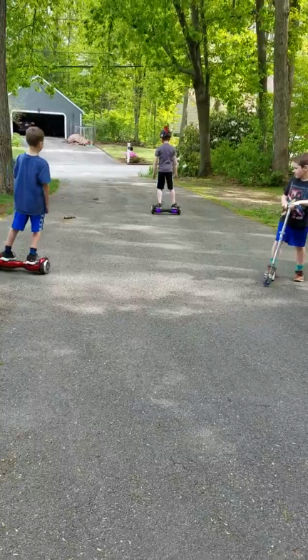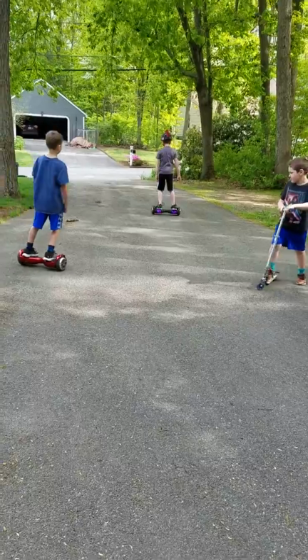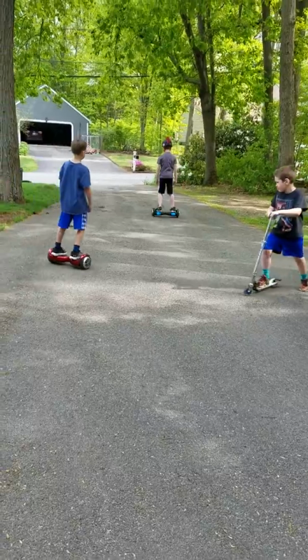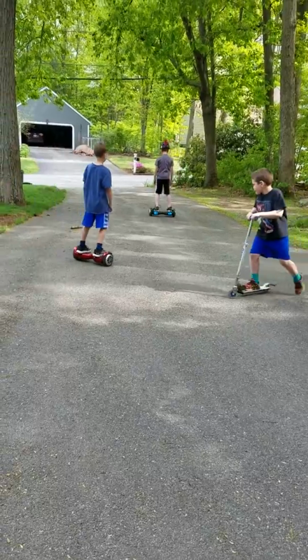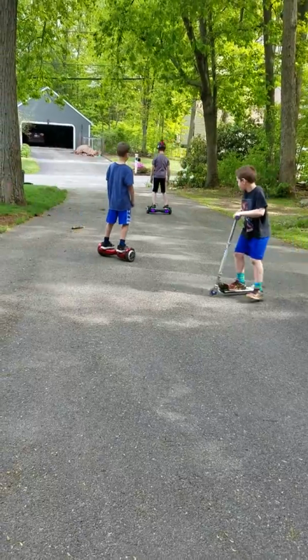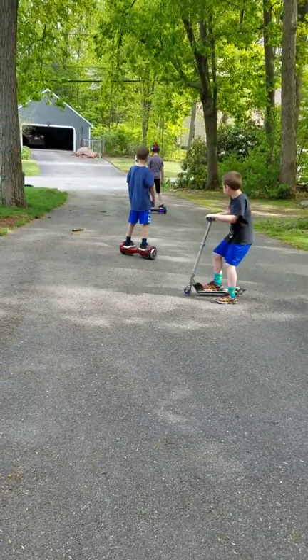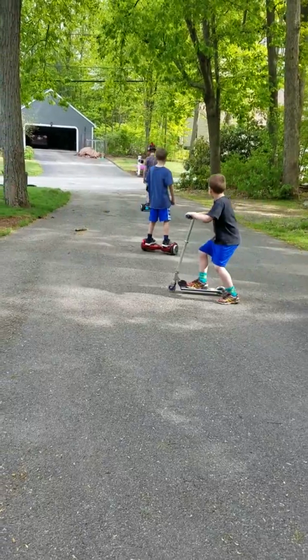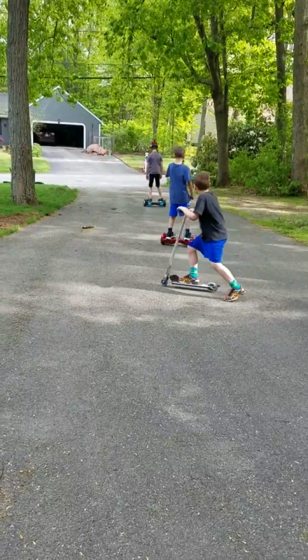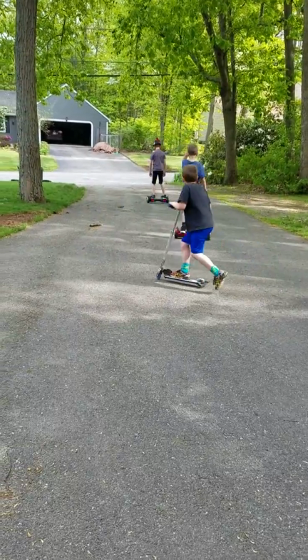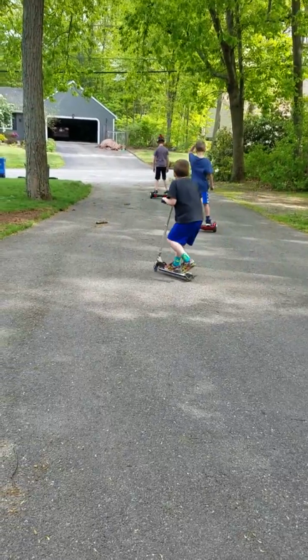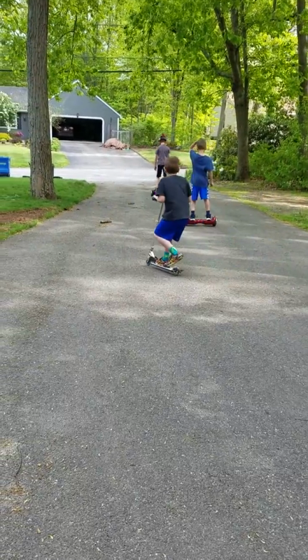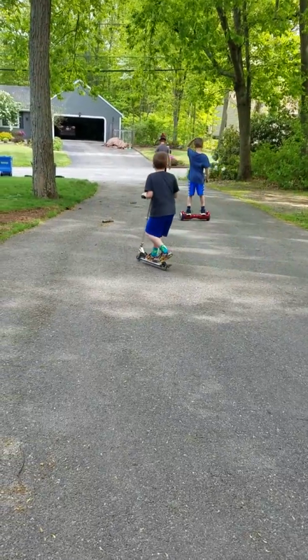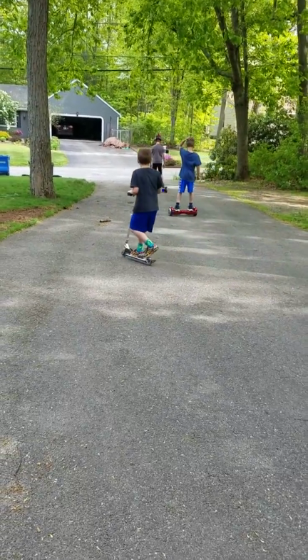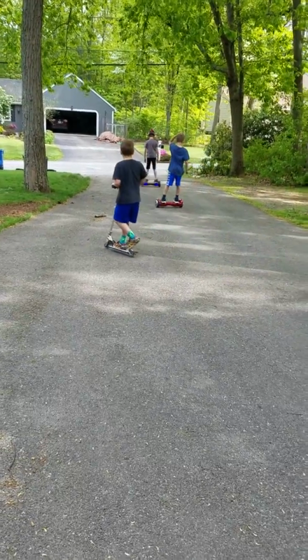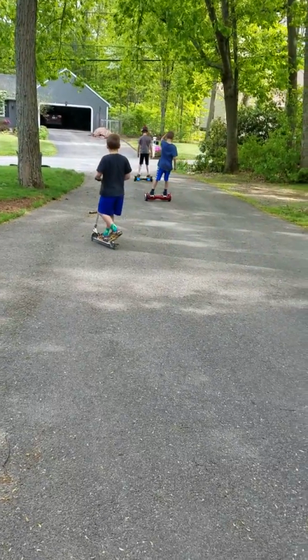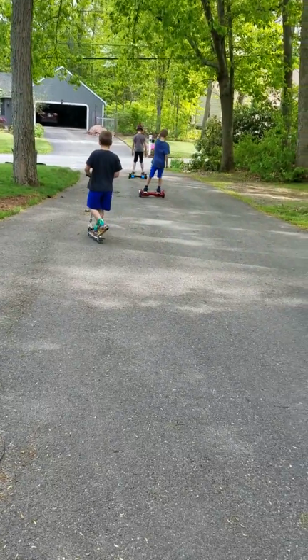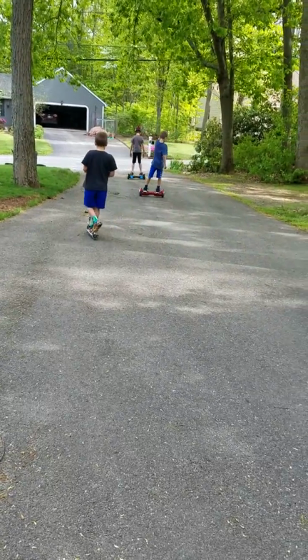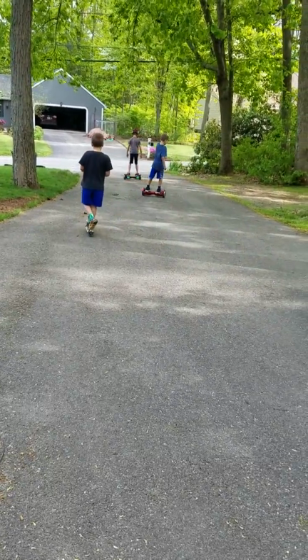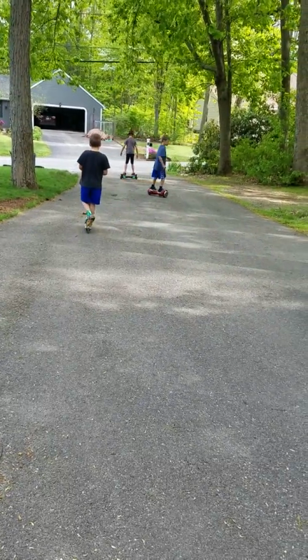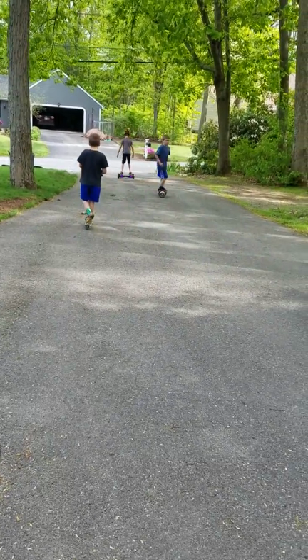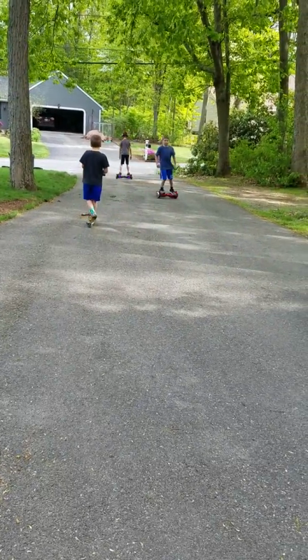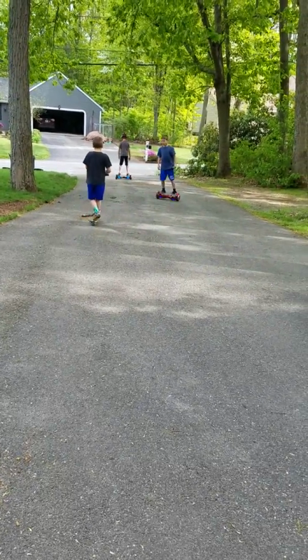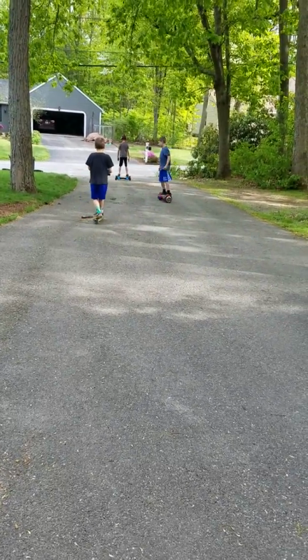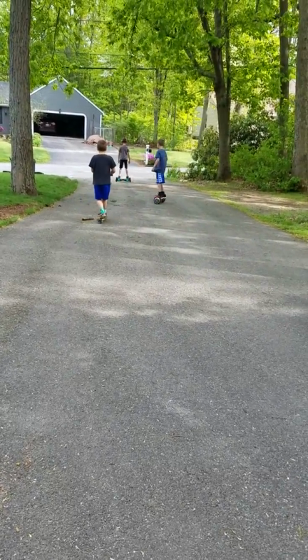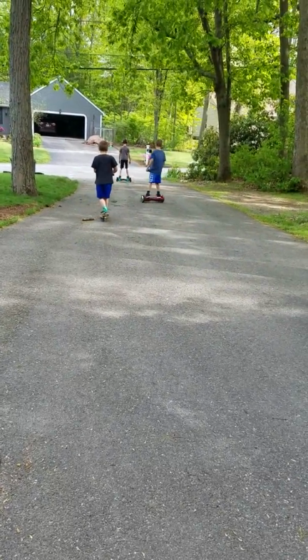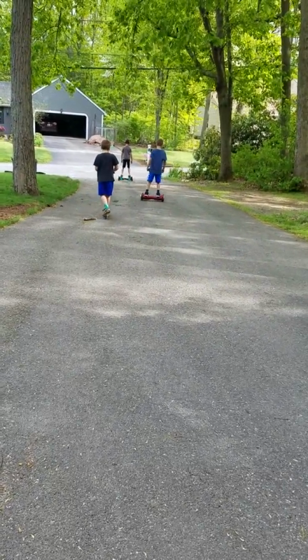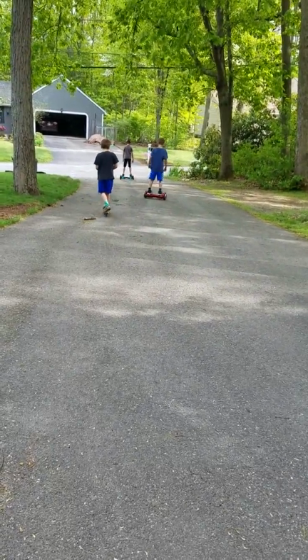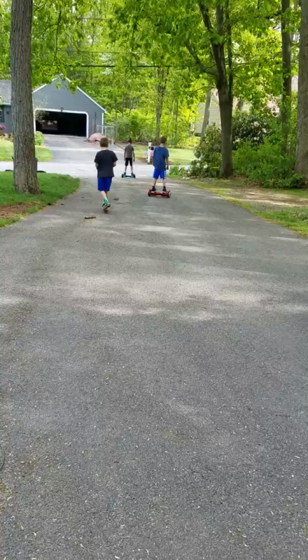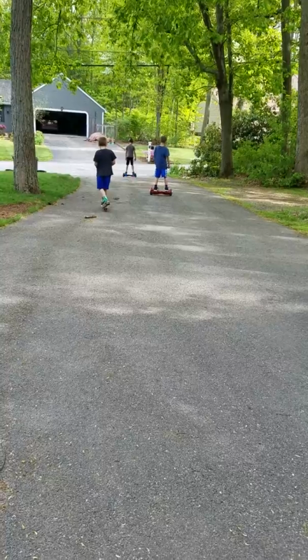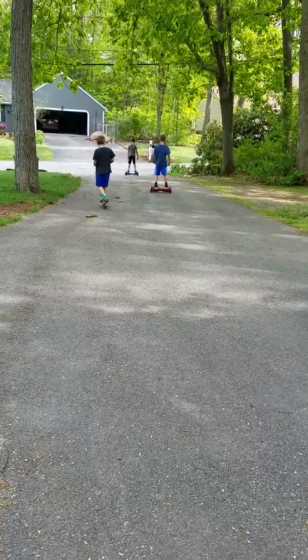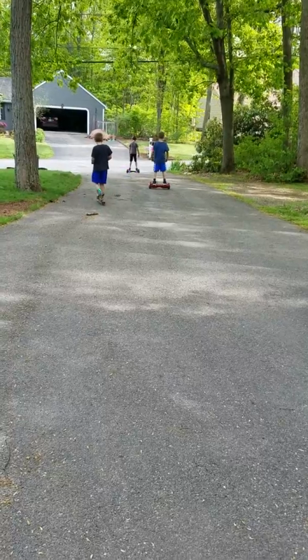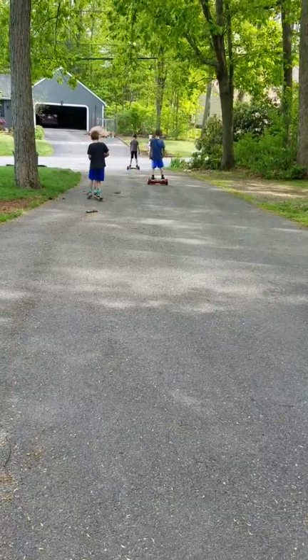You should be able to go 7.5 miles per hour on that one, Evan. Did you find that? It hurts.